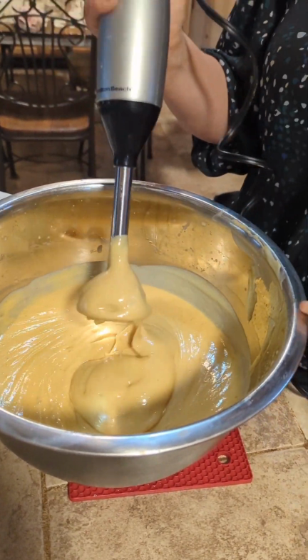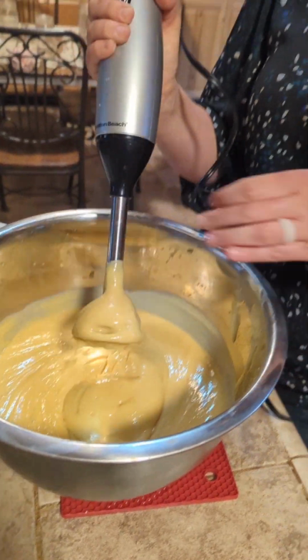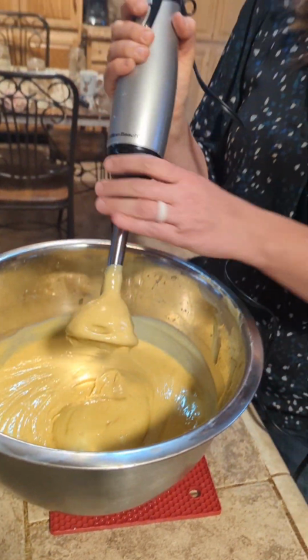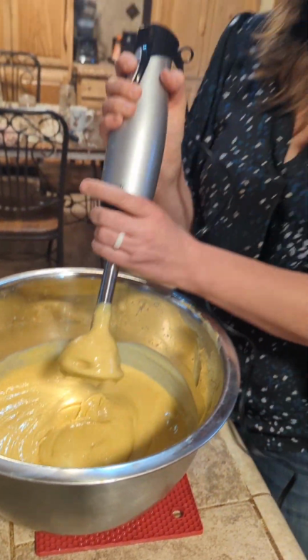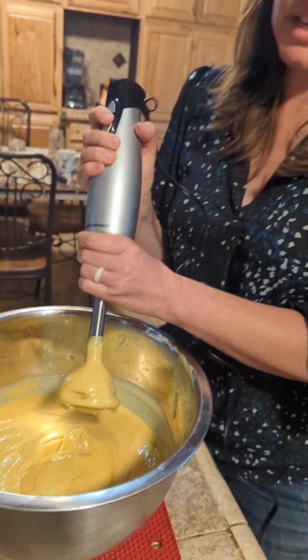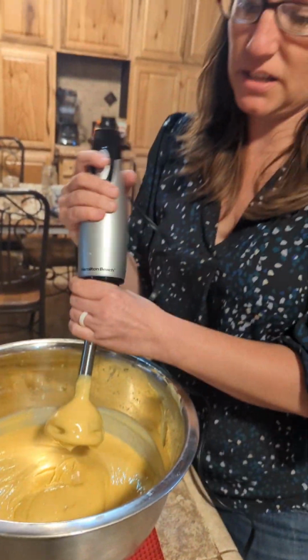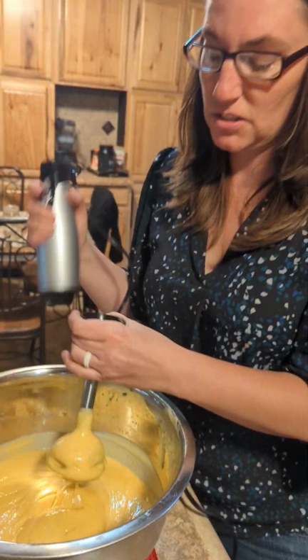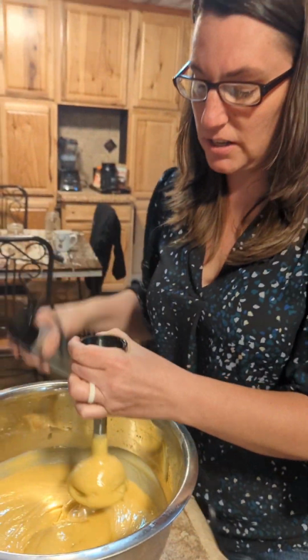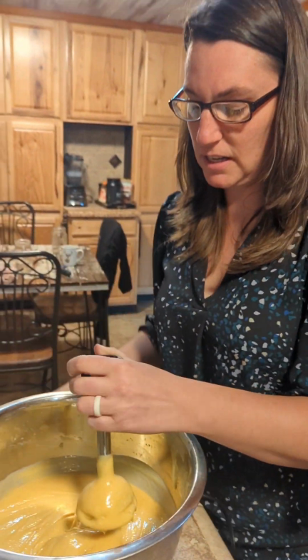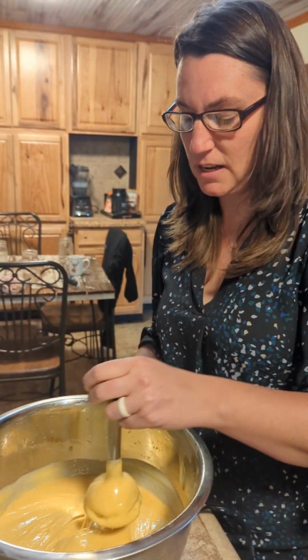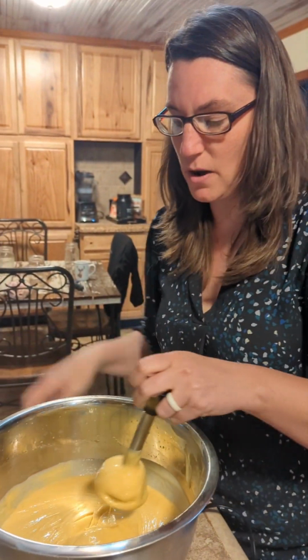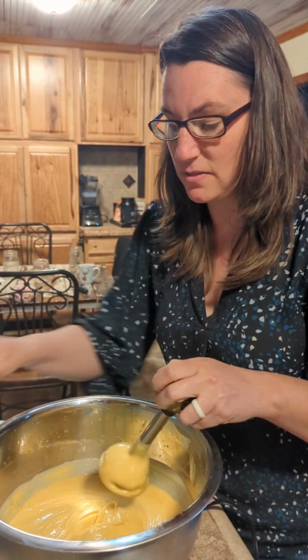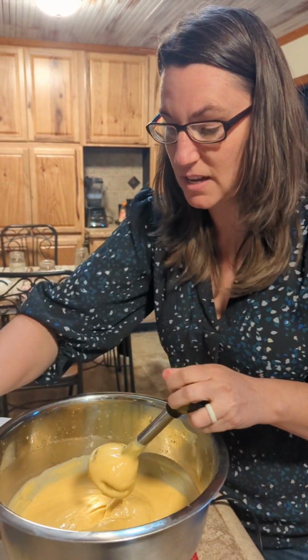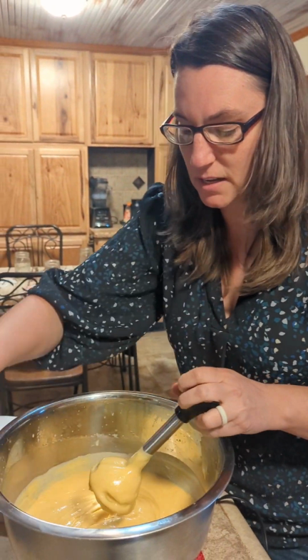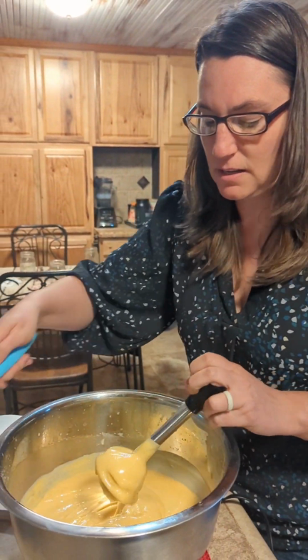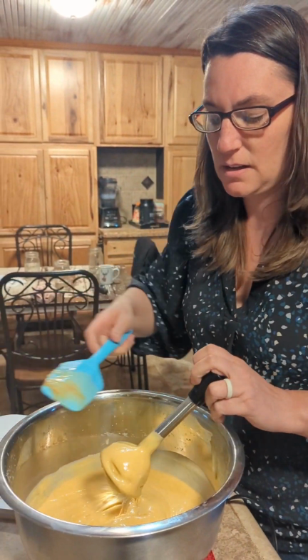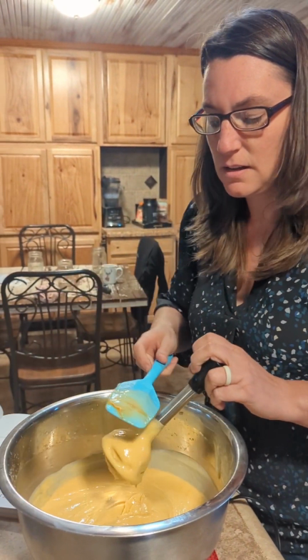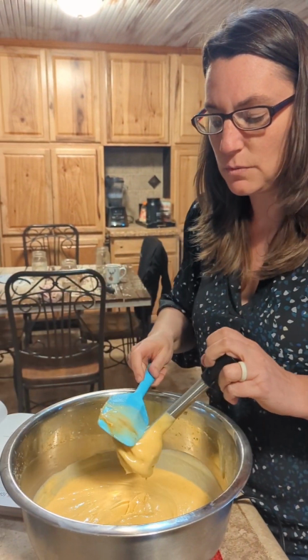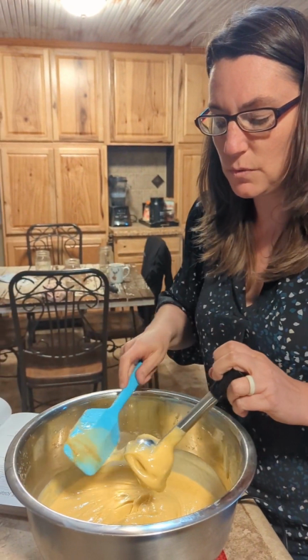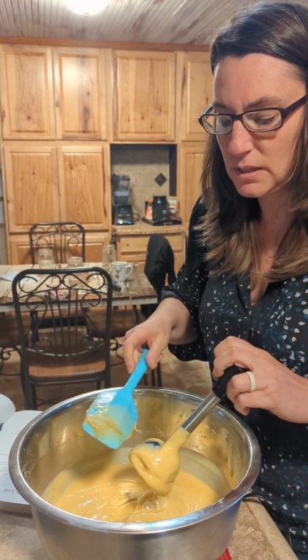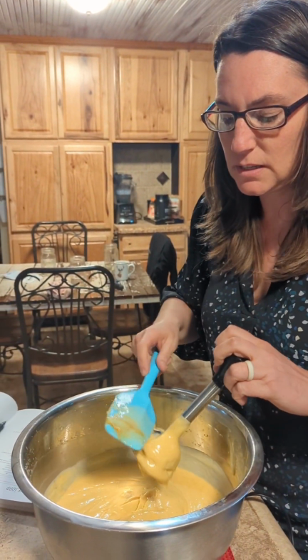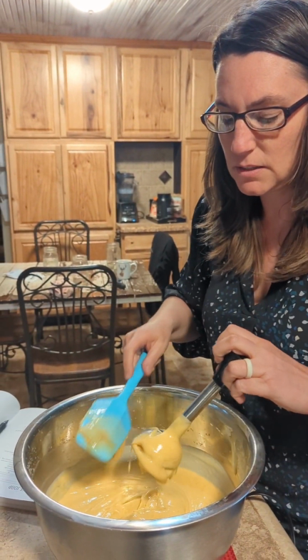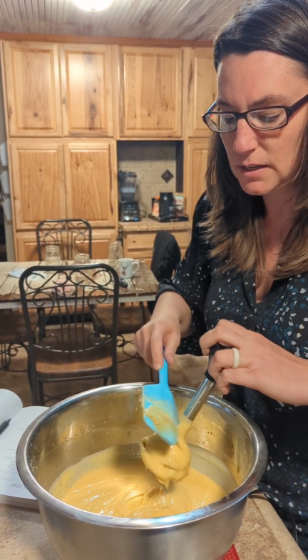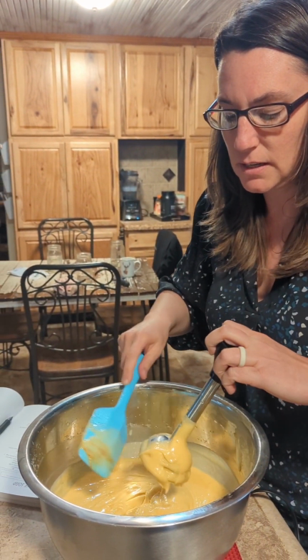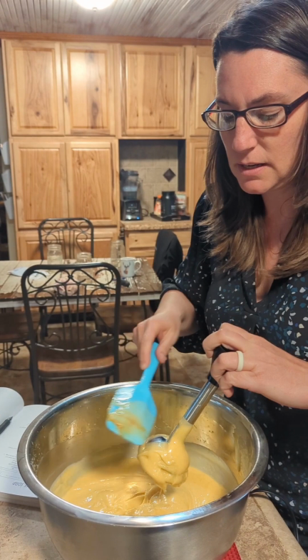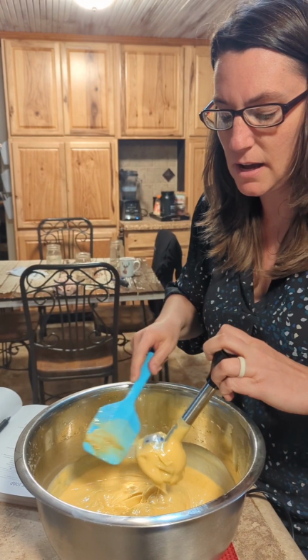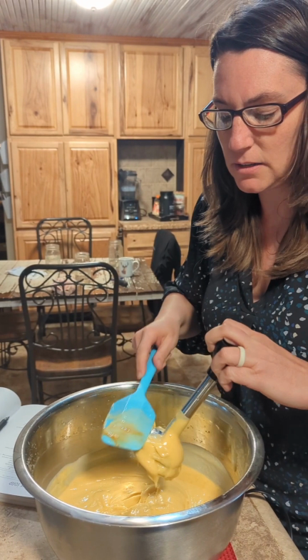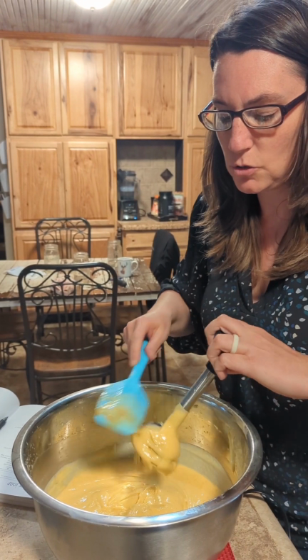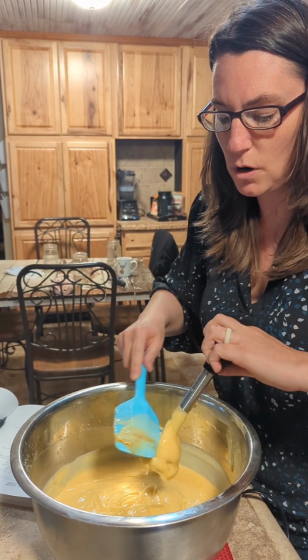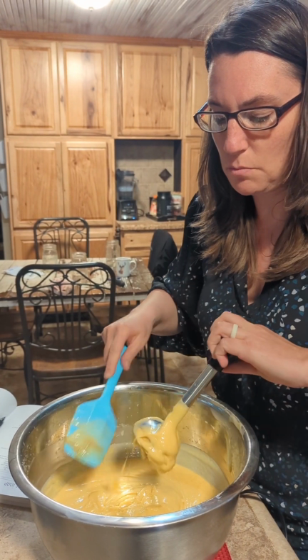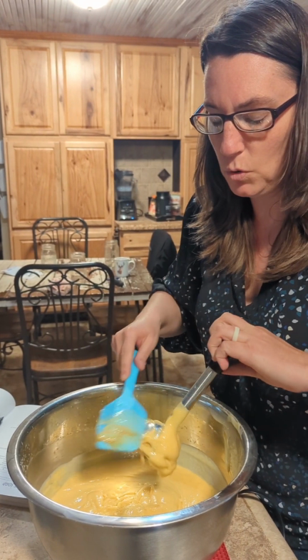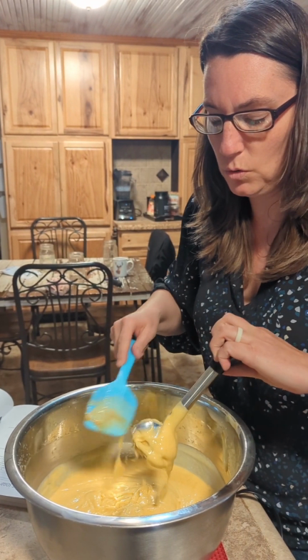As you can tell, it's starting to get quite thick, so we really need to start getting it added to our molds.